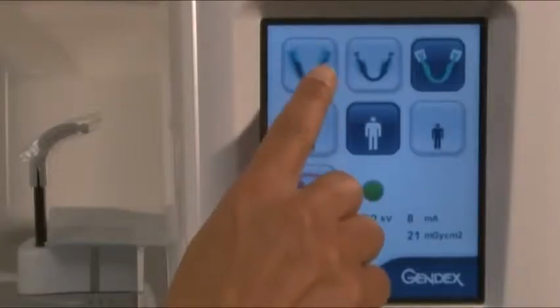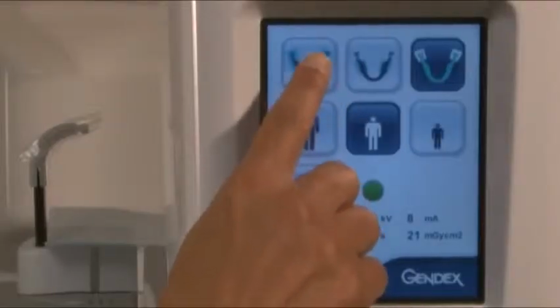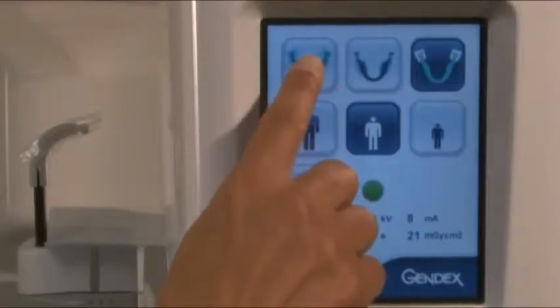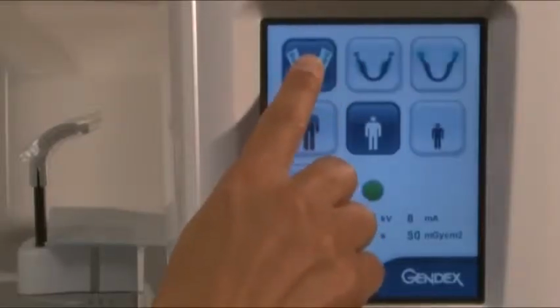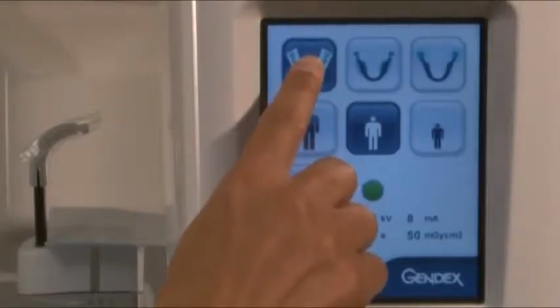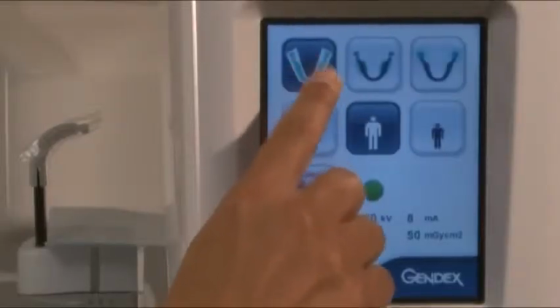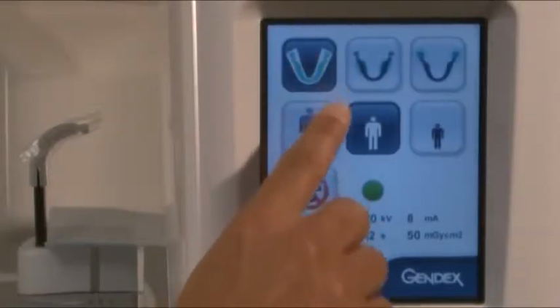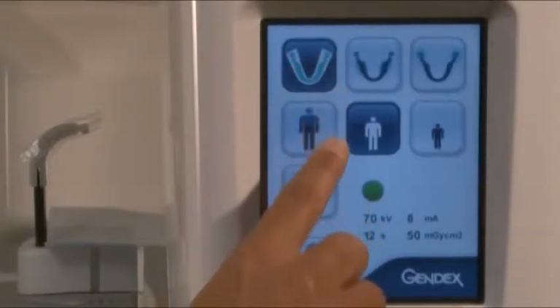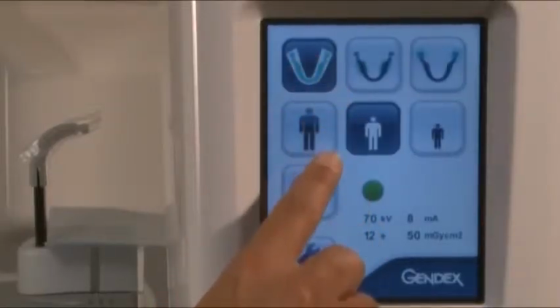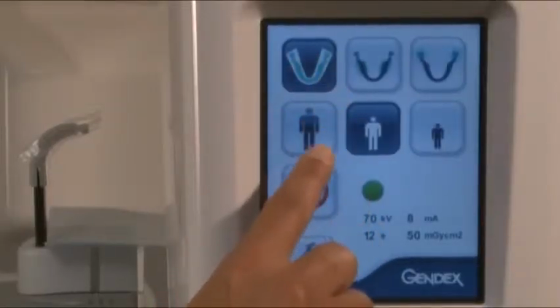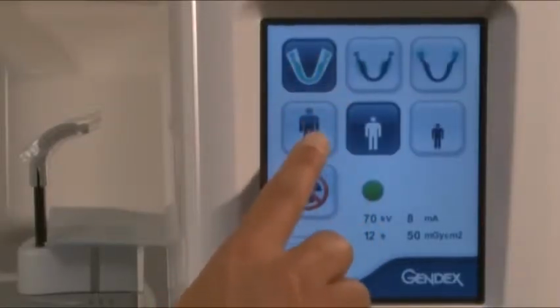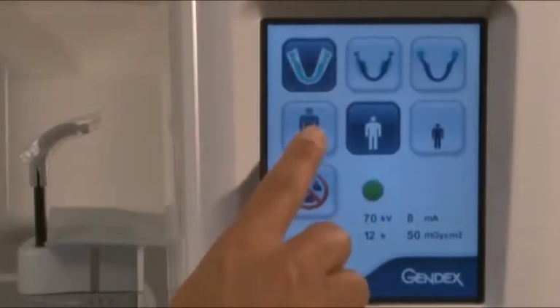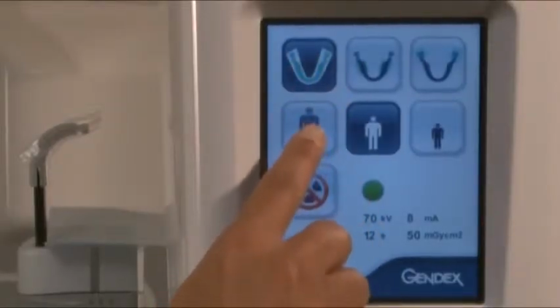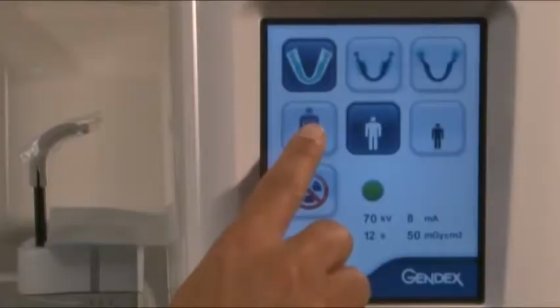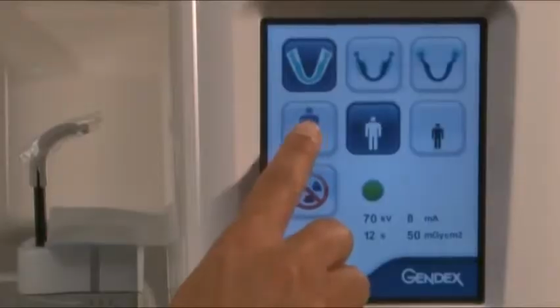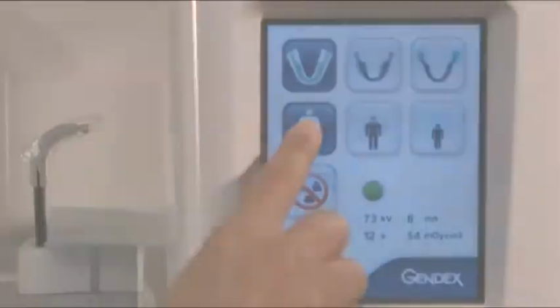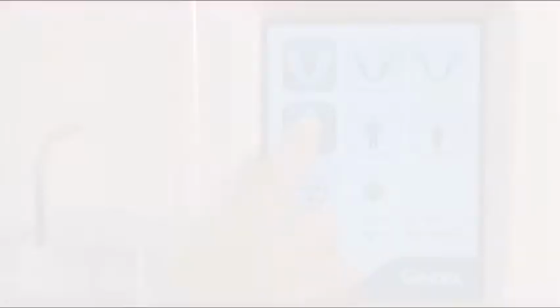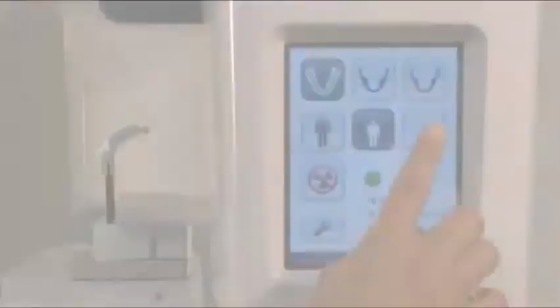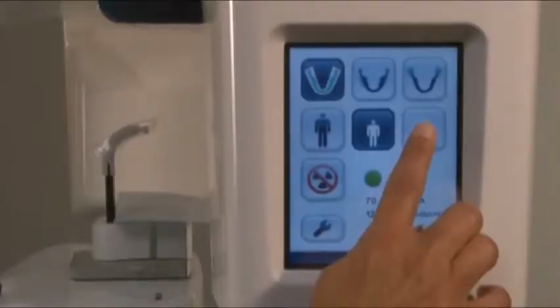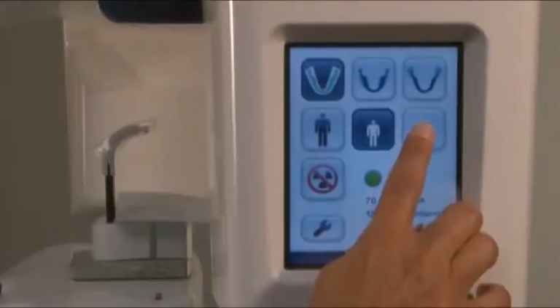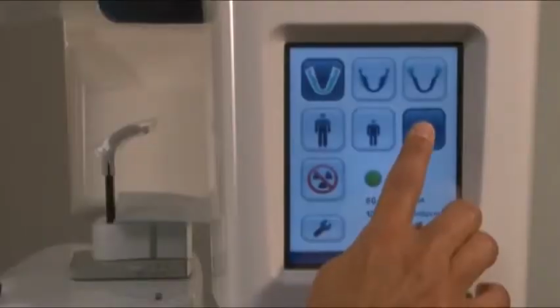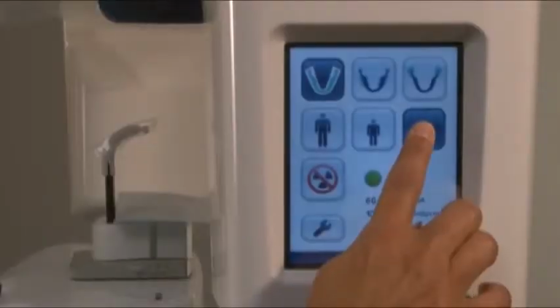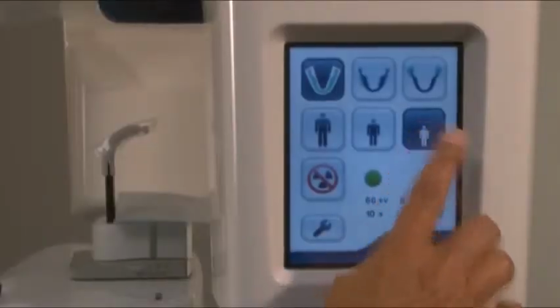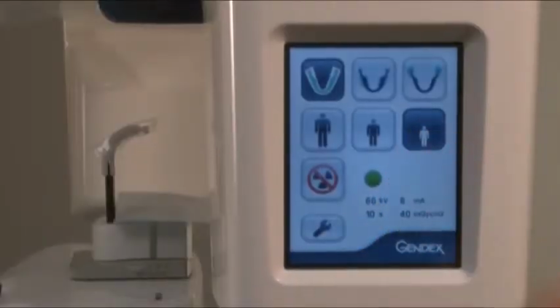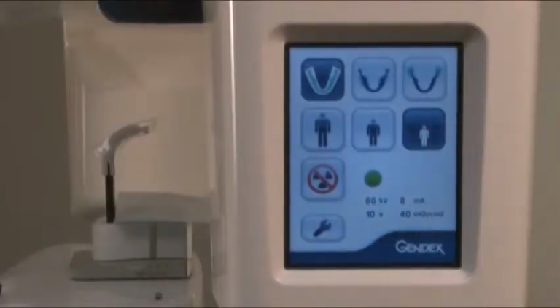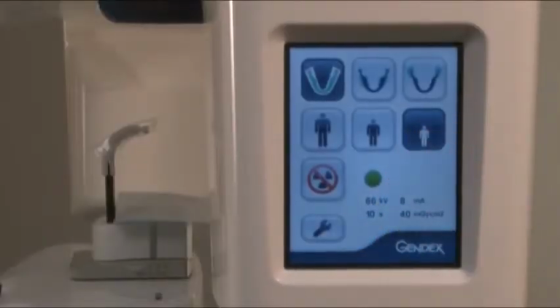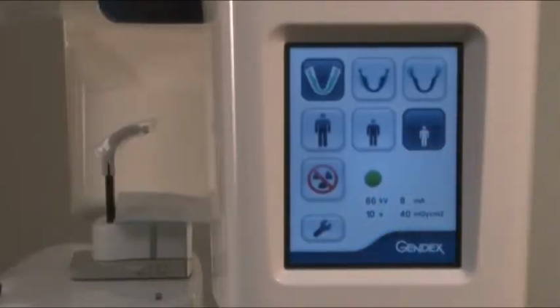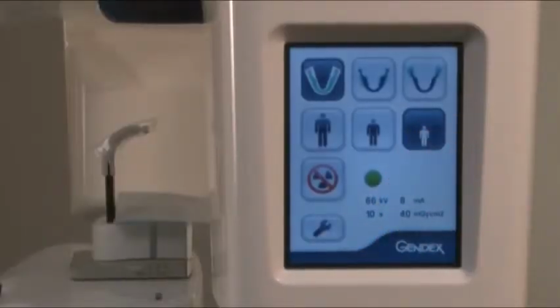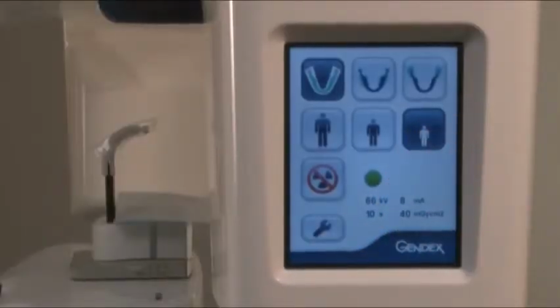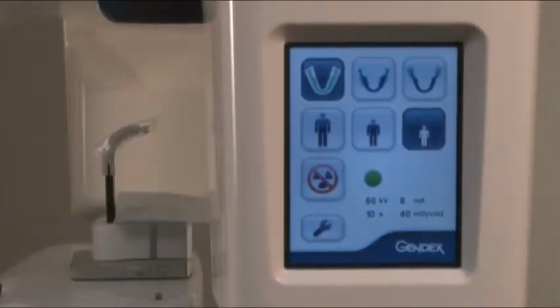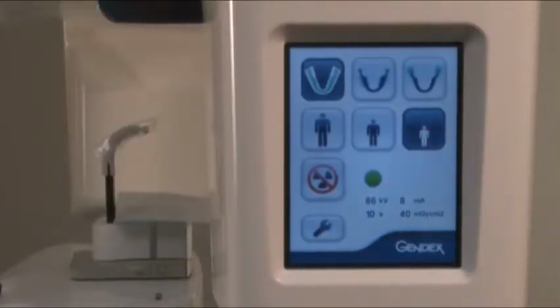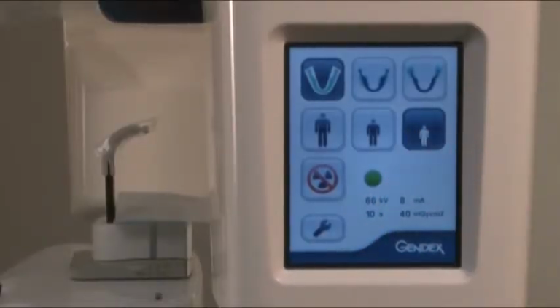Select the projection and patient size. Note: if small panoramic is selected, the width of the image is reduced.